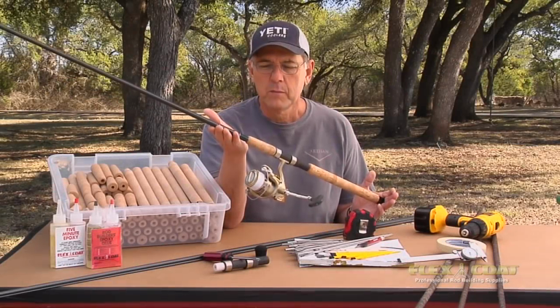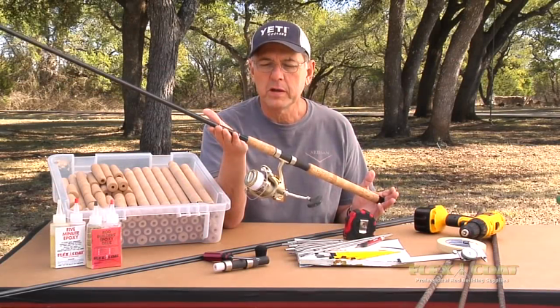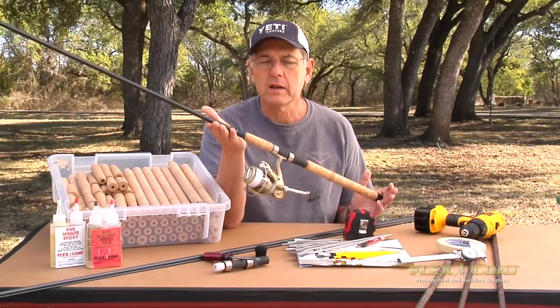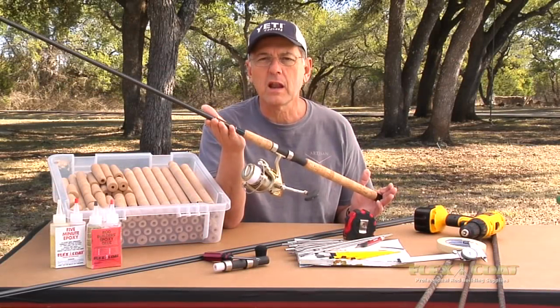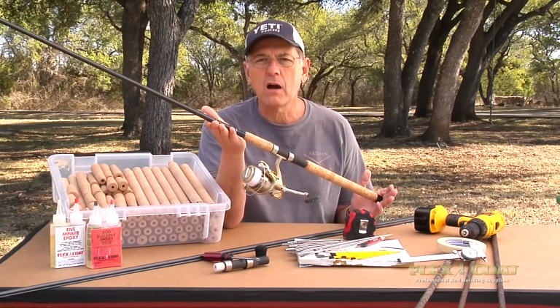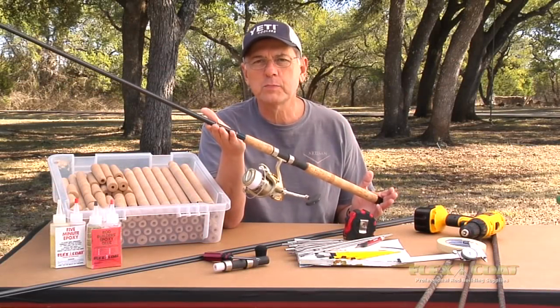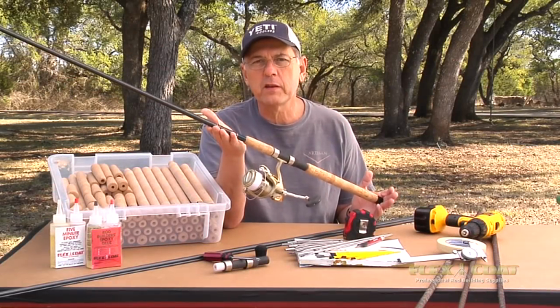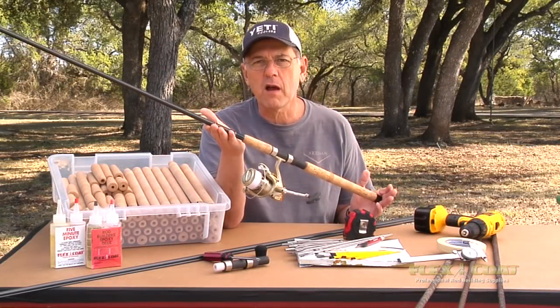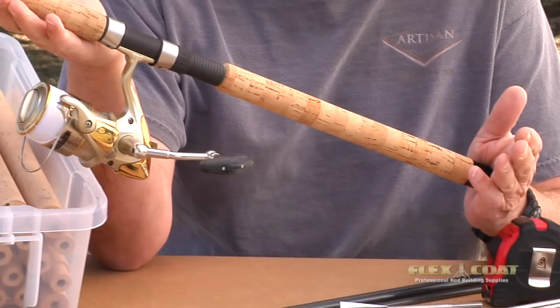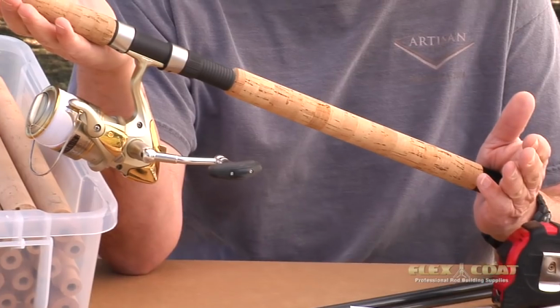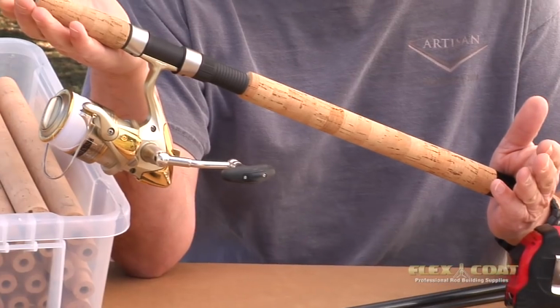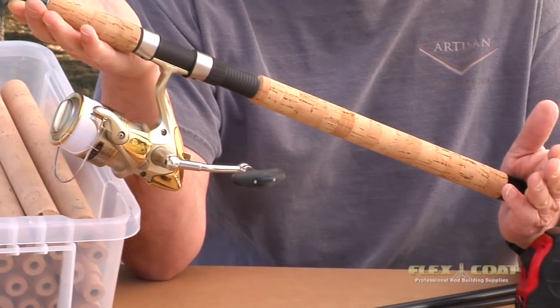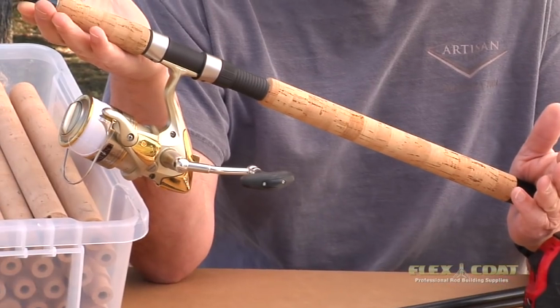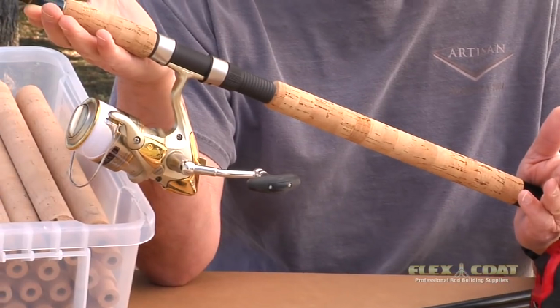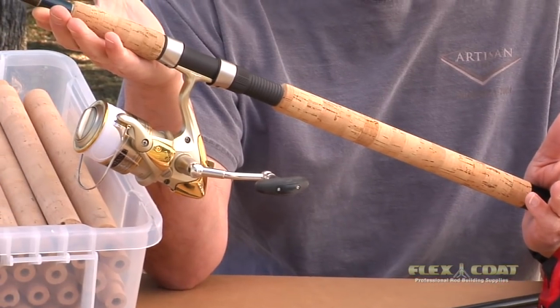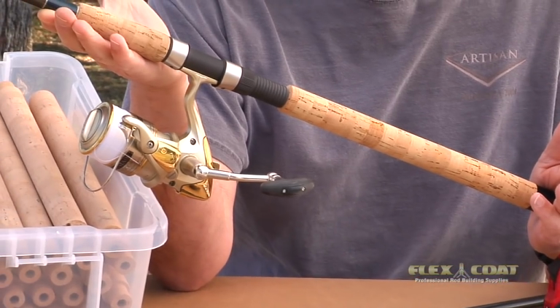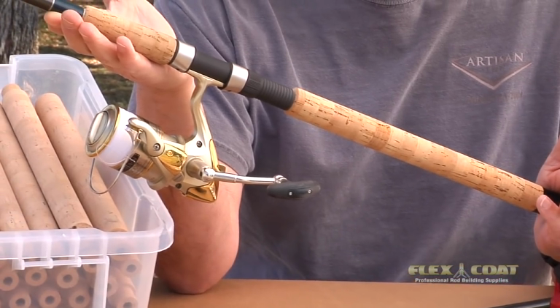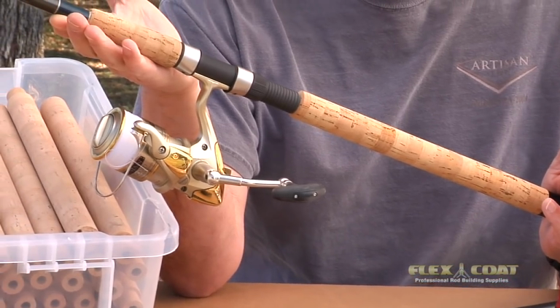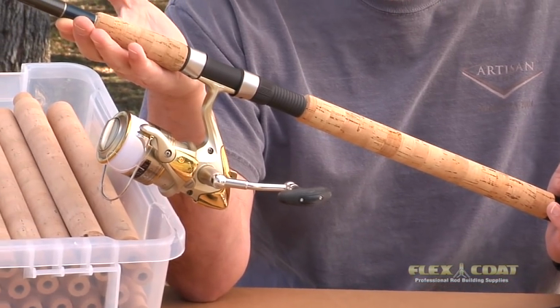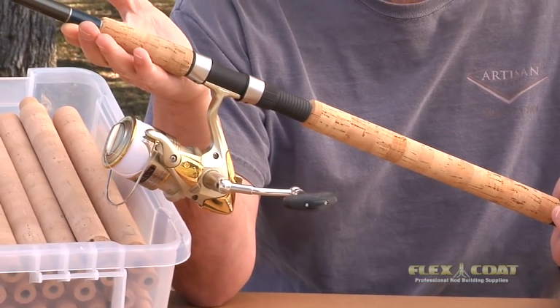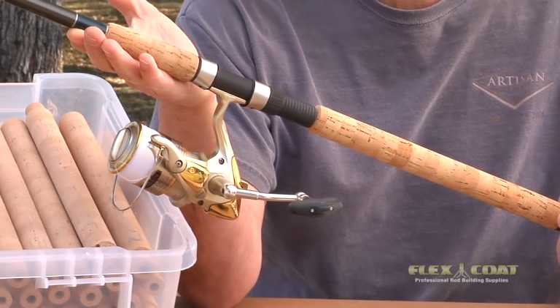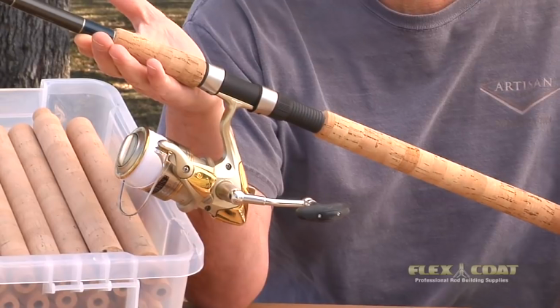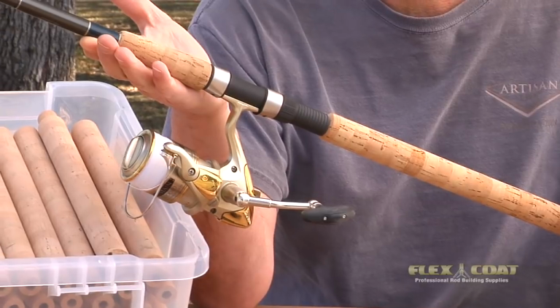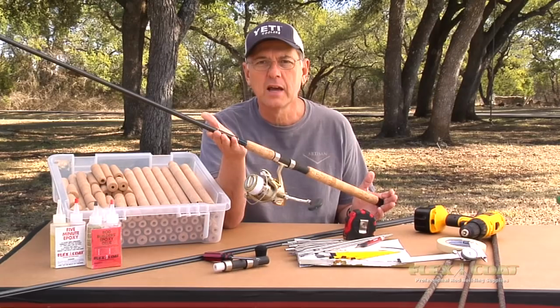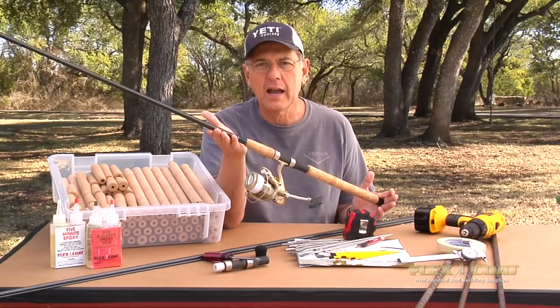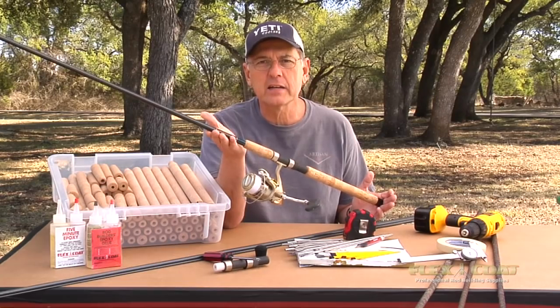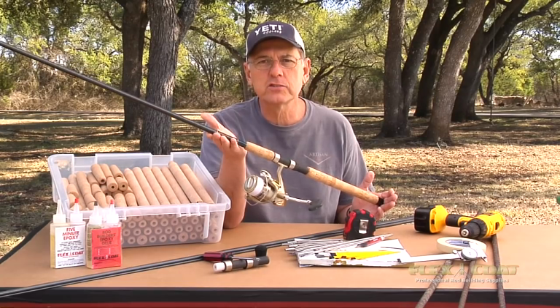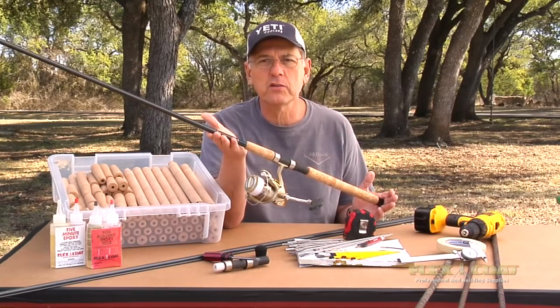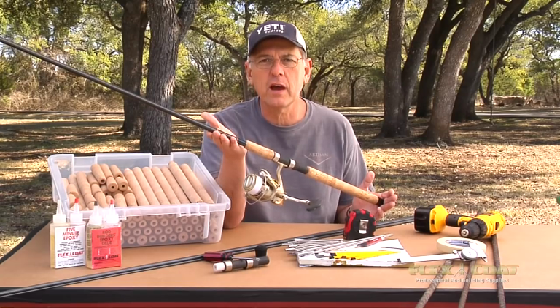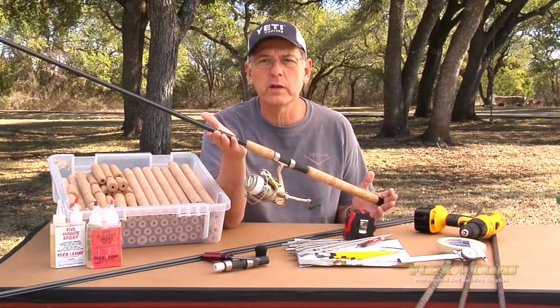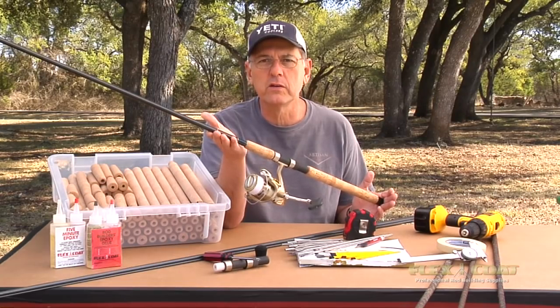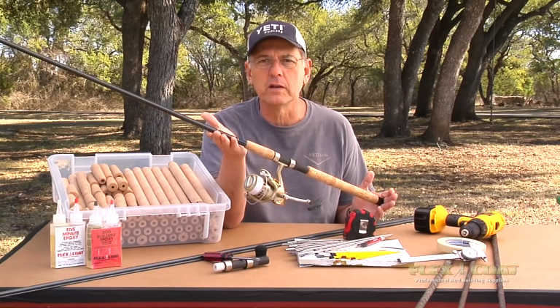Building a long spinning rod handle using a pre-shaped cork can be a challenge. I'd like to show you how we do it.